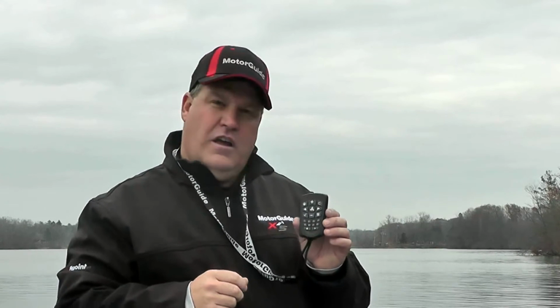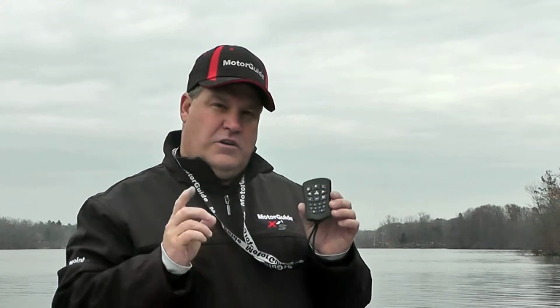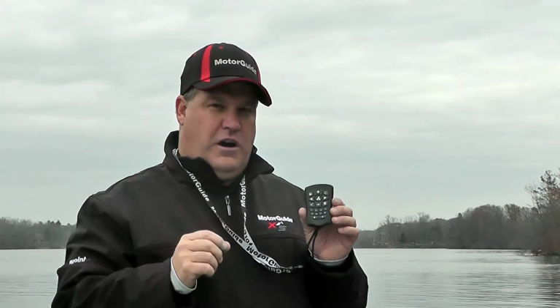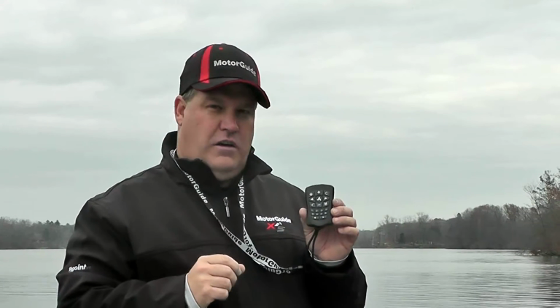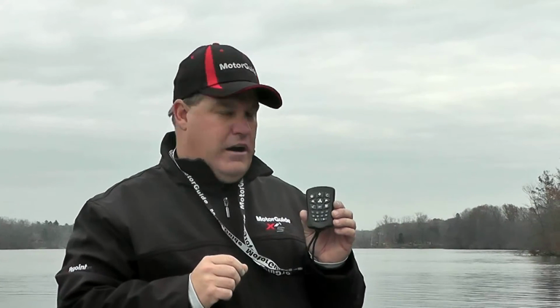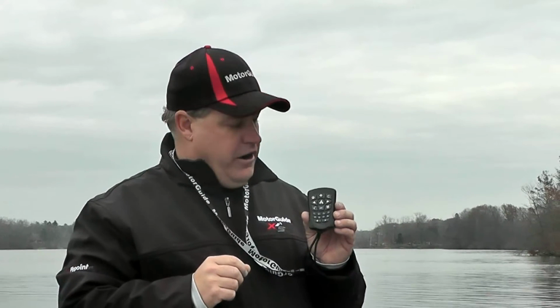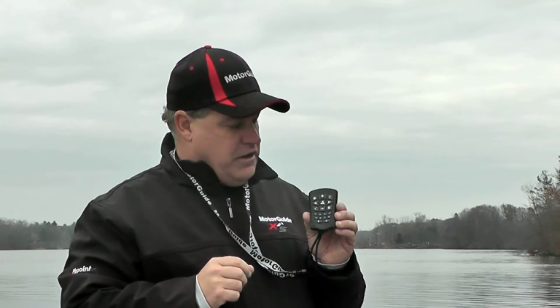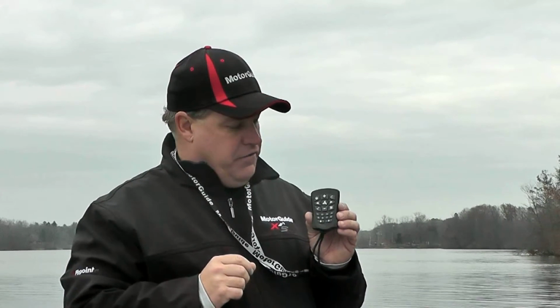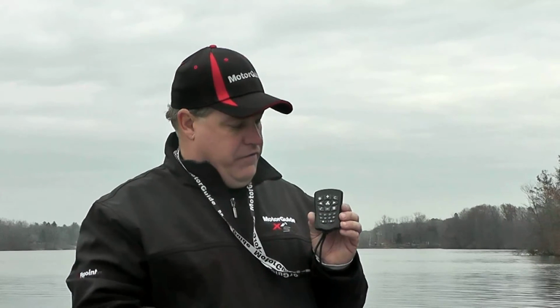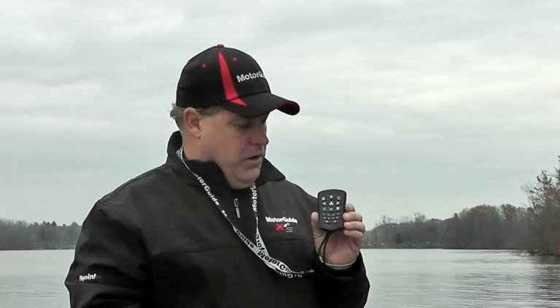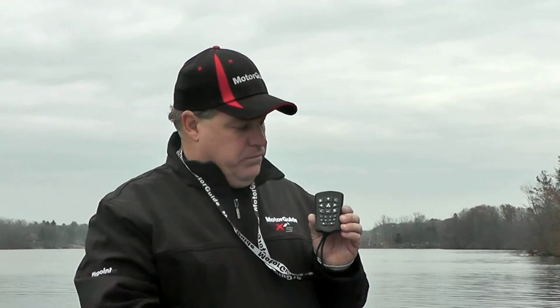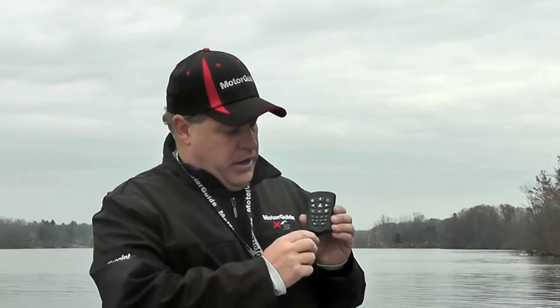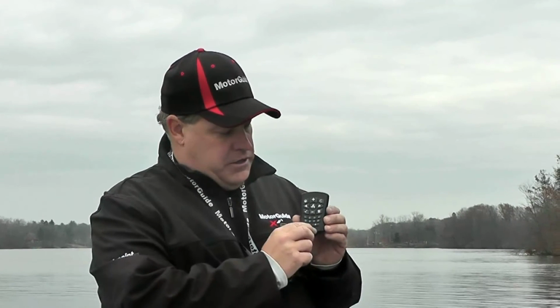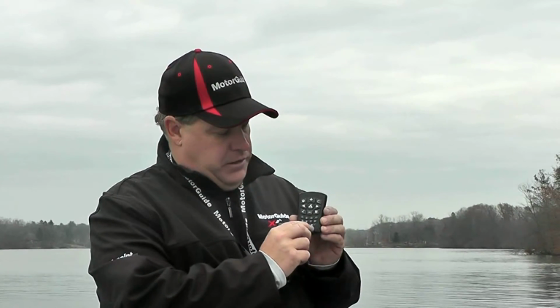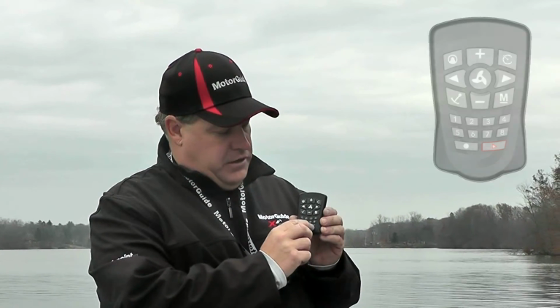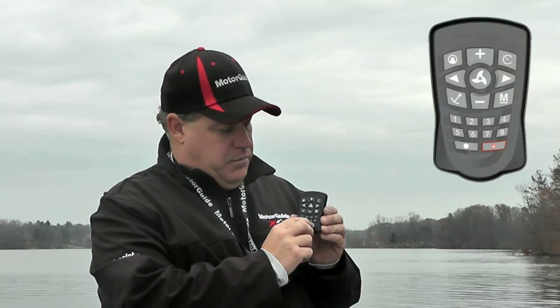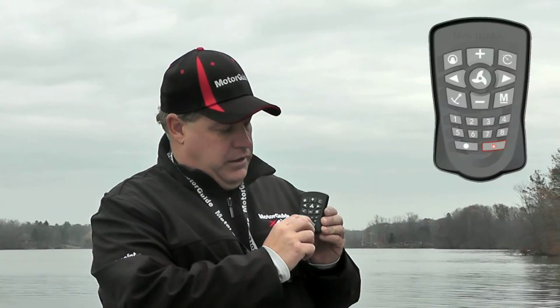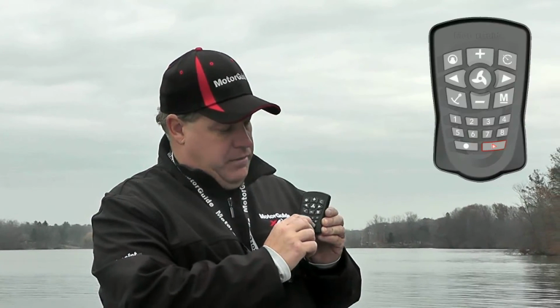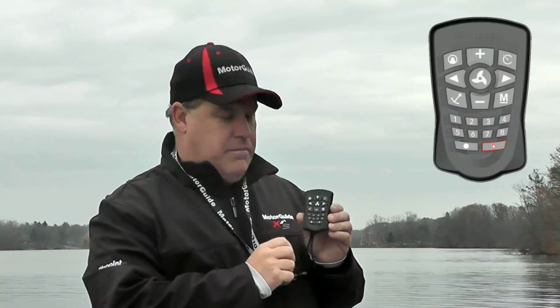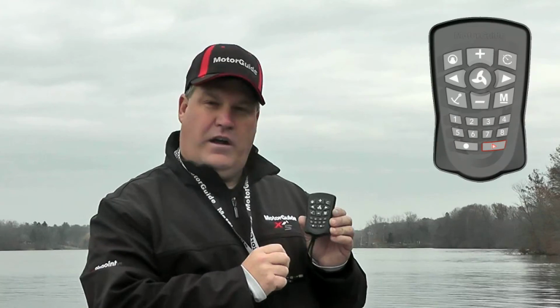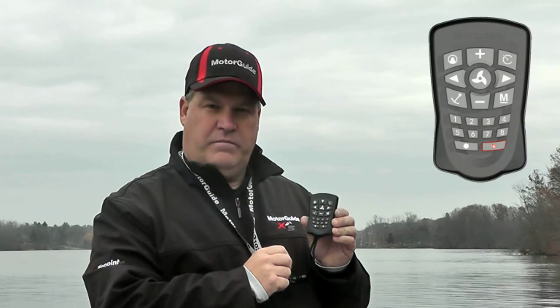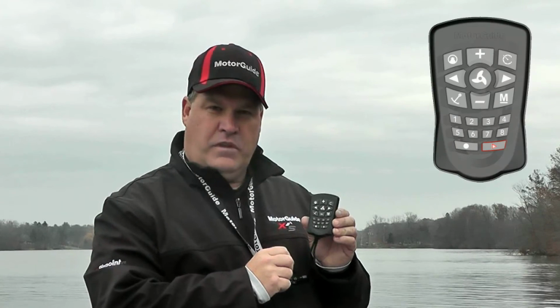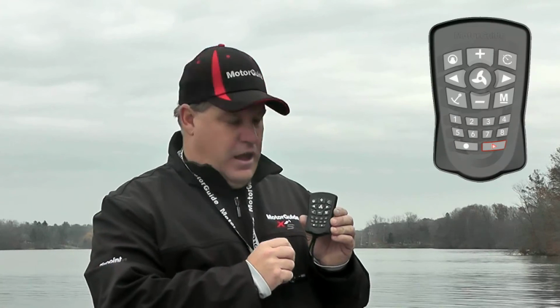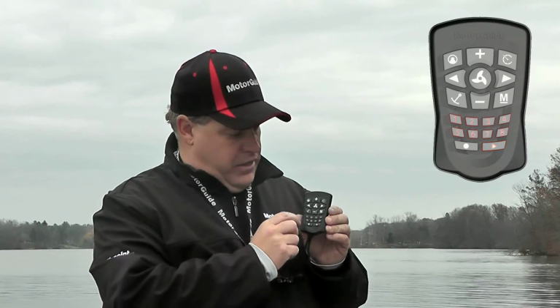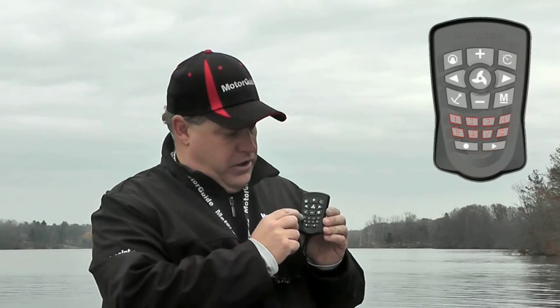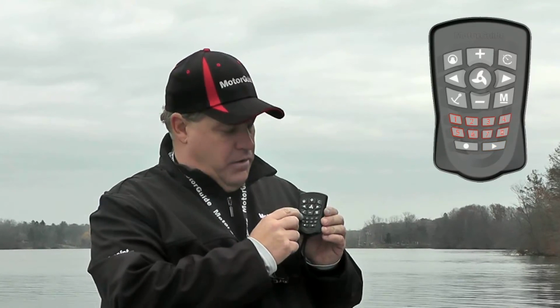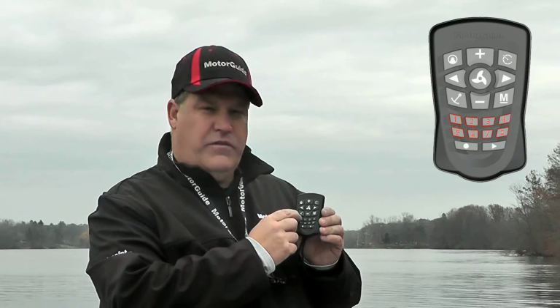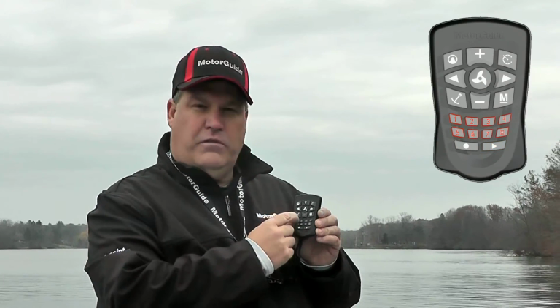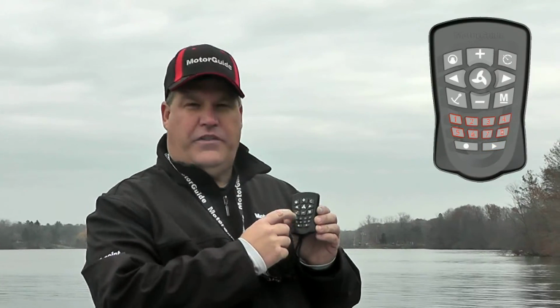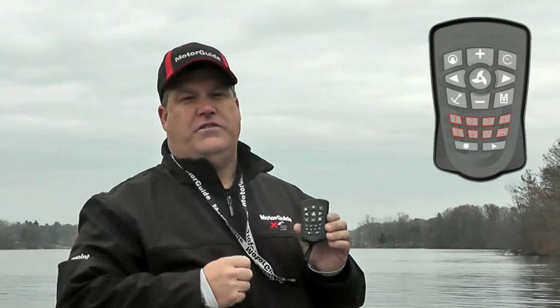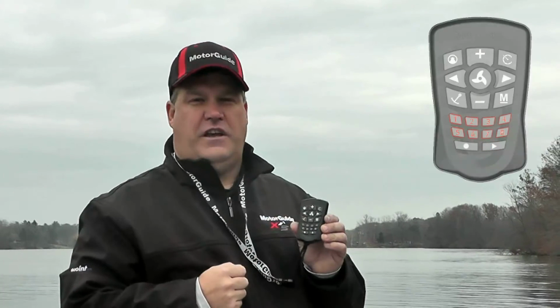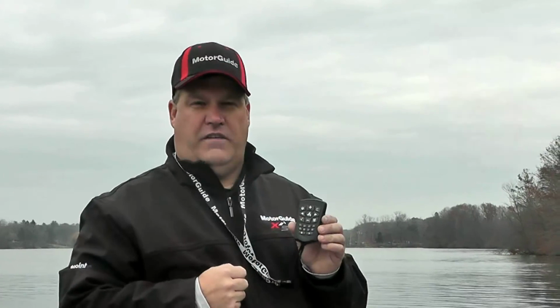To recall a route on your Xi5 remote, simply hit the playback button, then the number of the route that you saved.